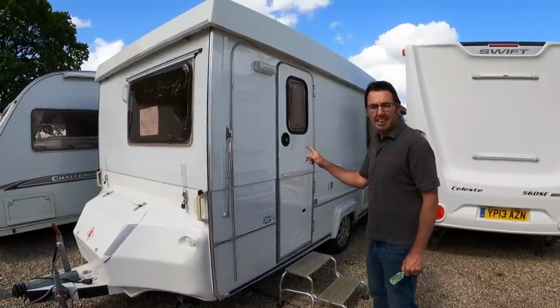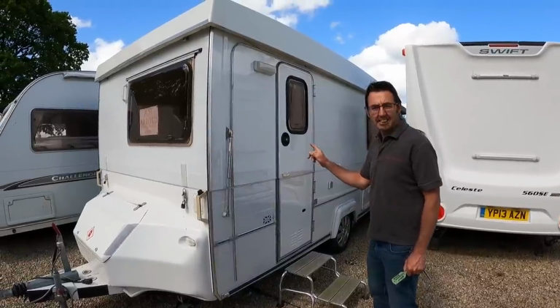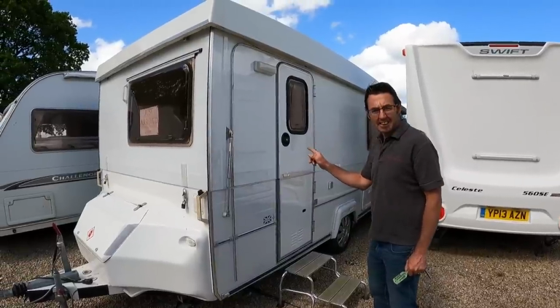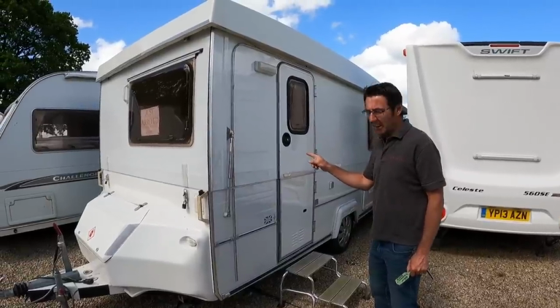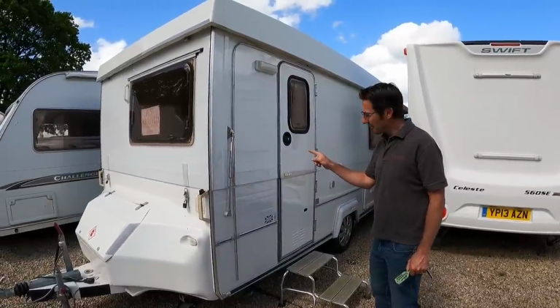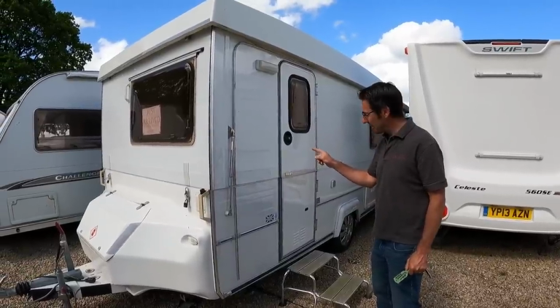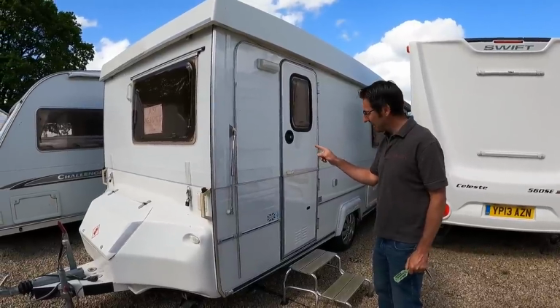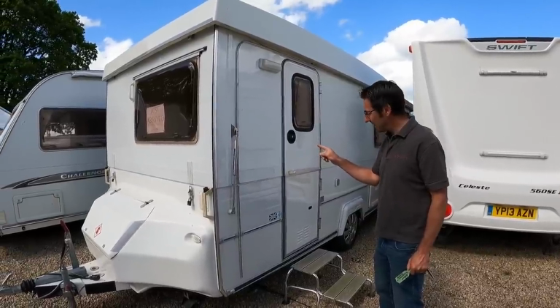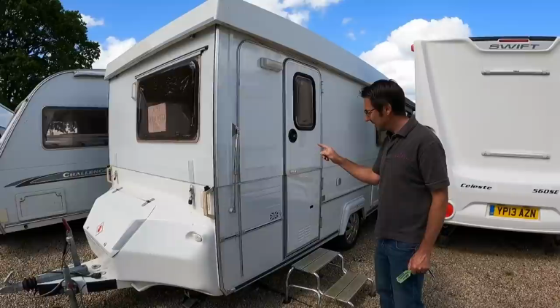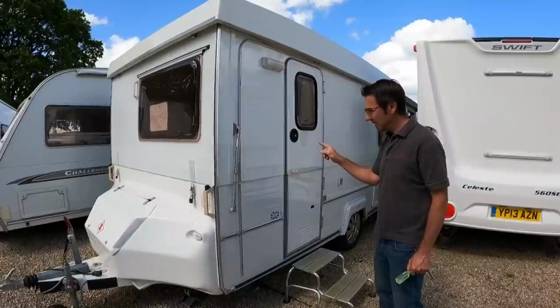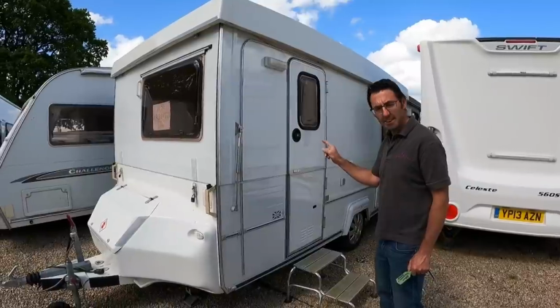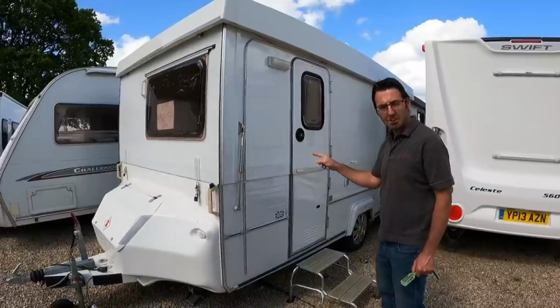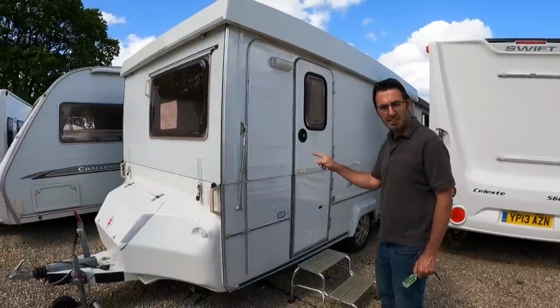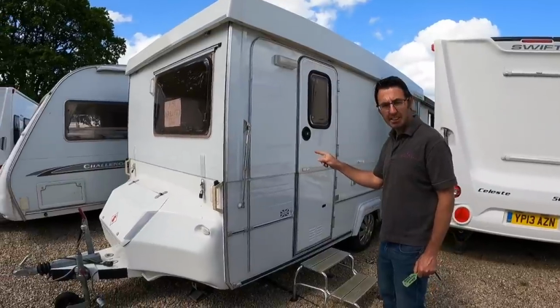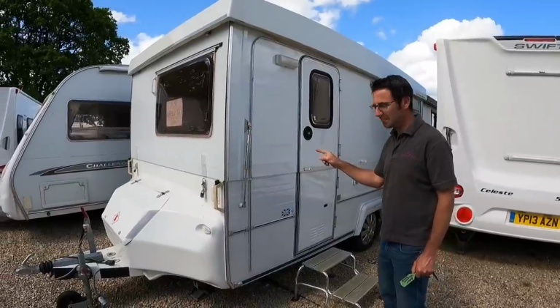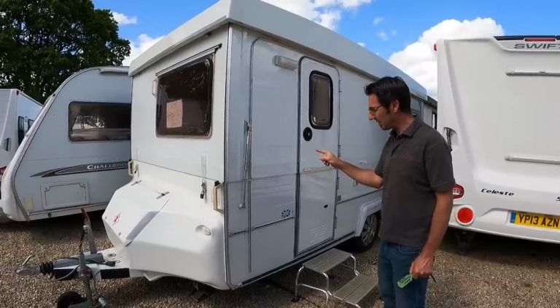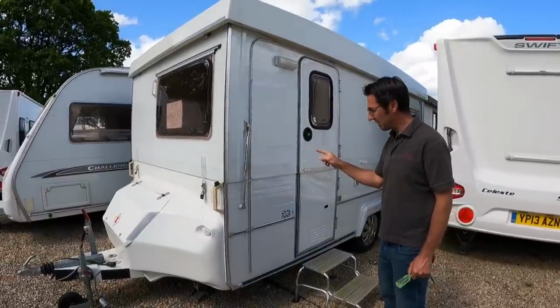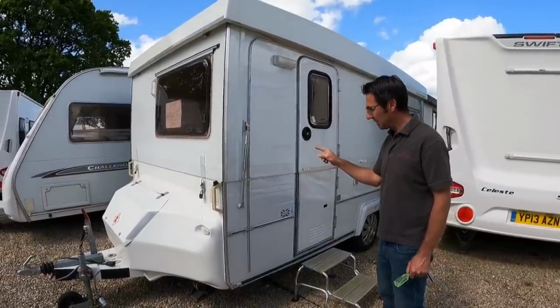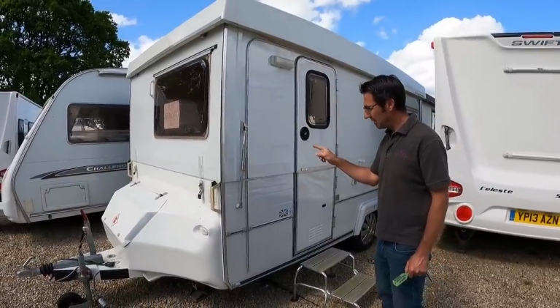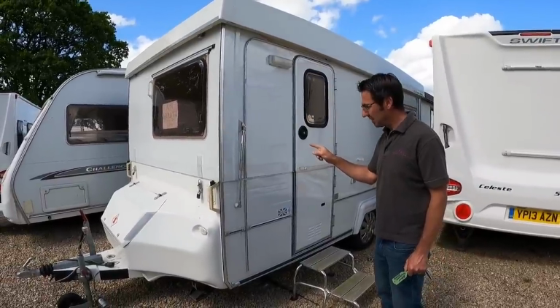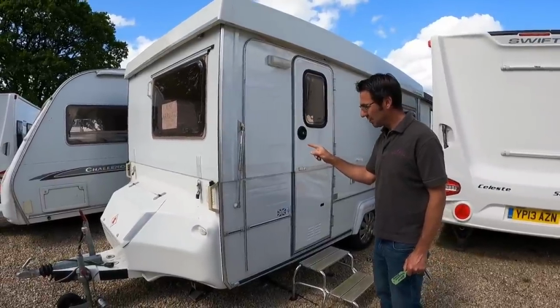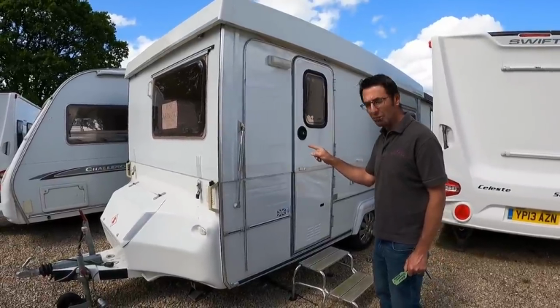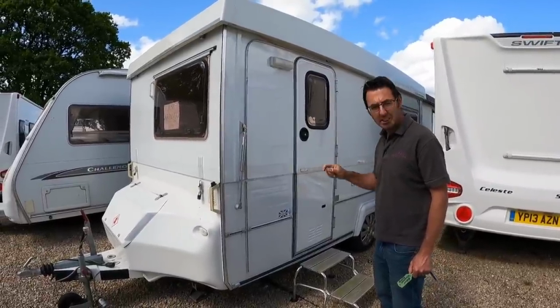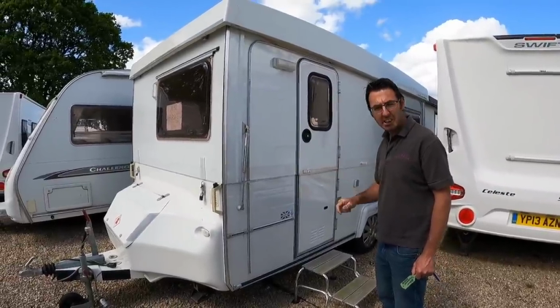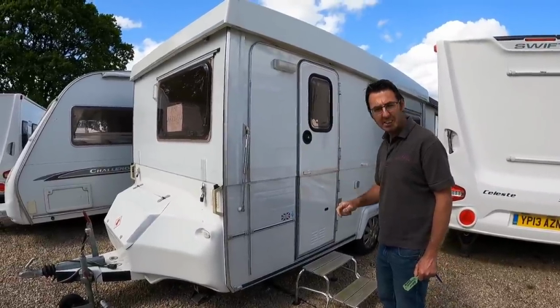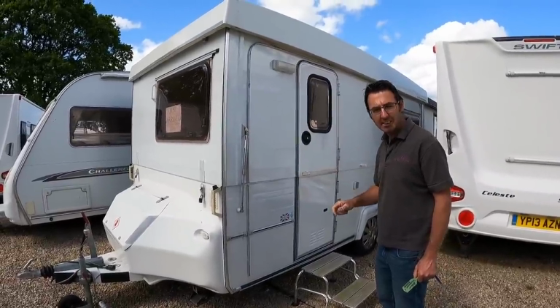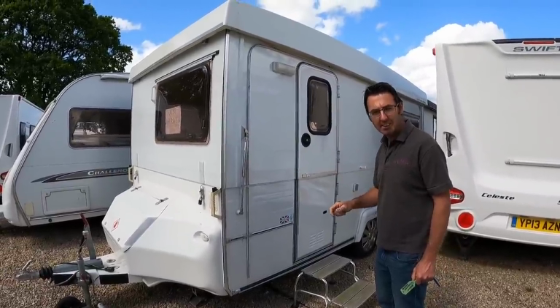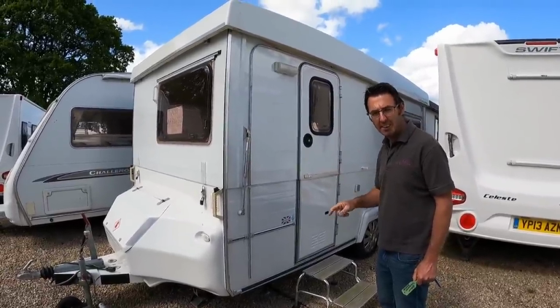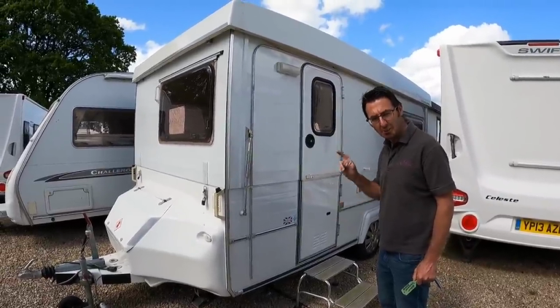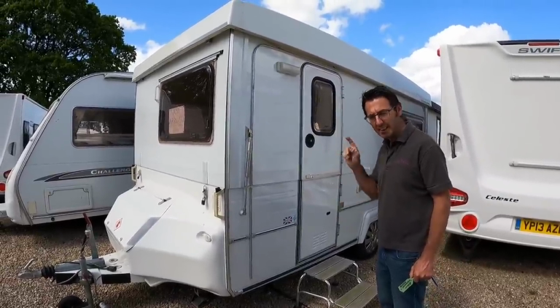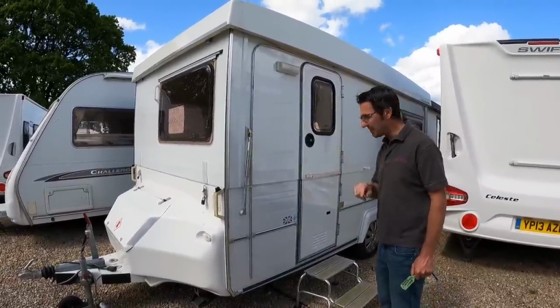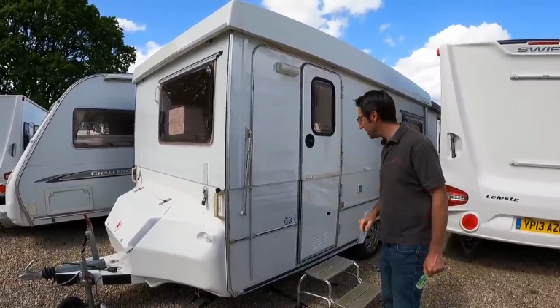Is it a caravan? Is it a trailer tent? Or is it a trailer? Let's find out.